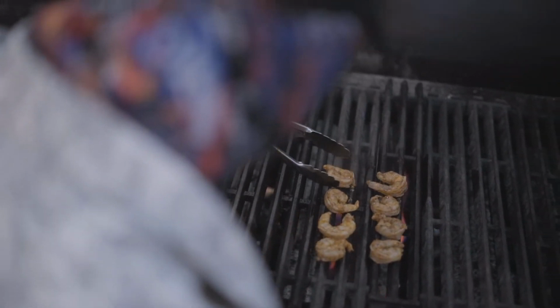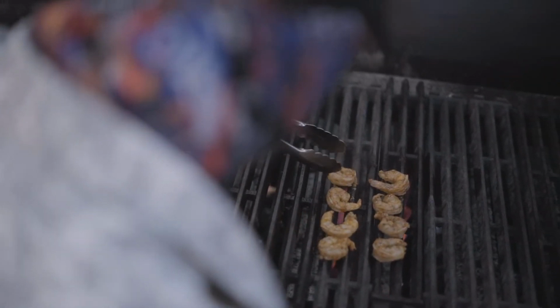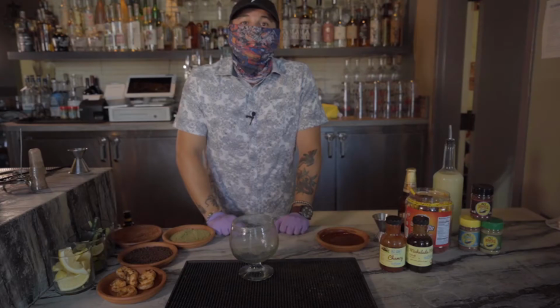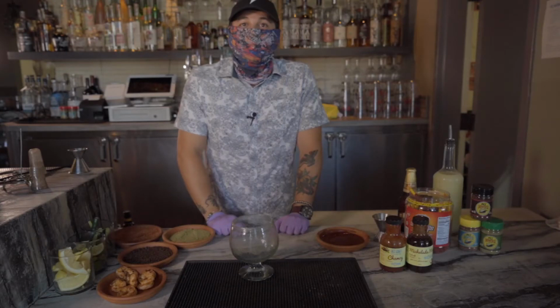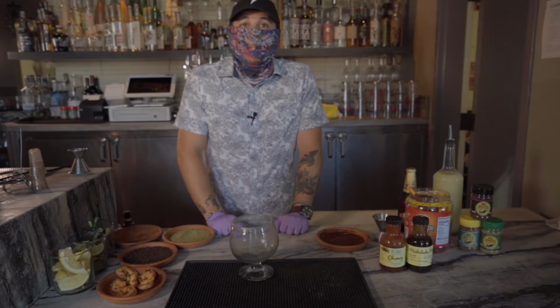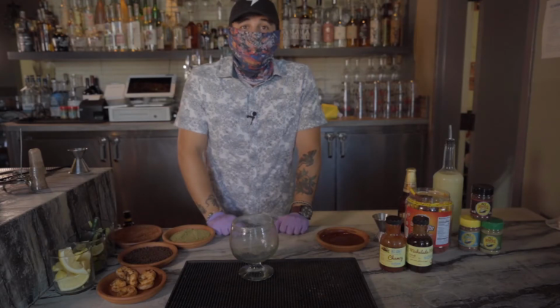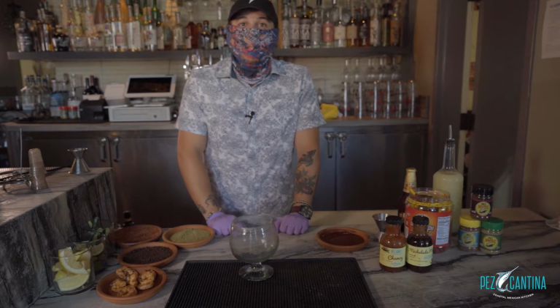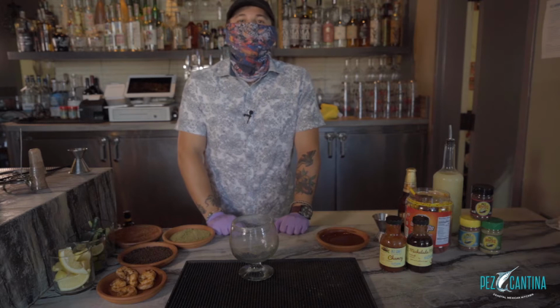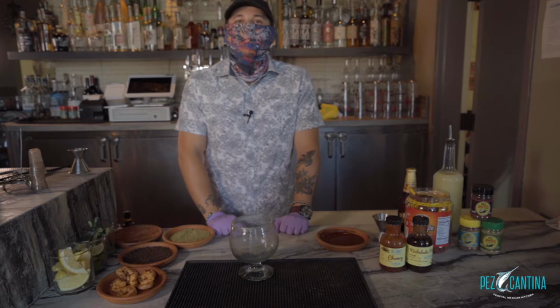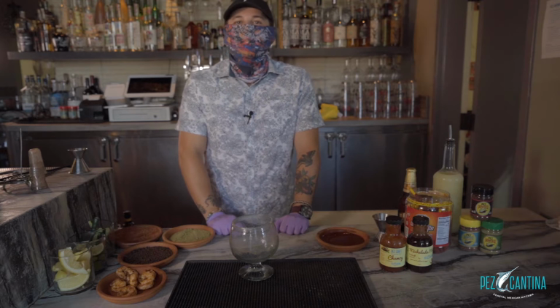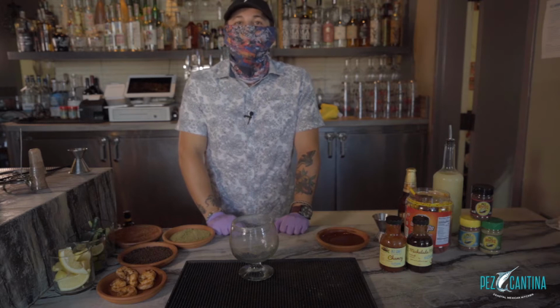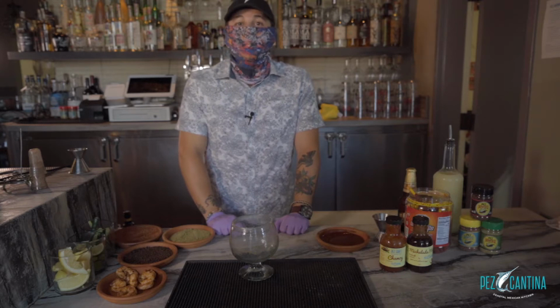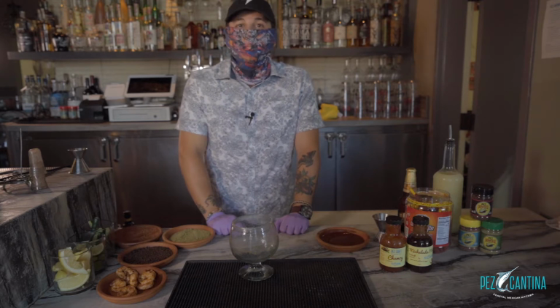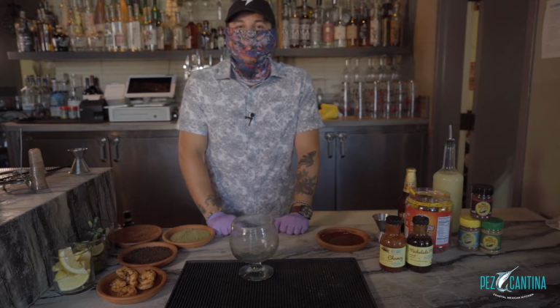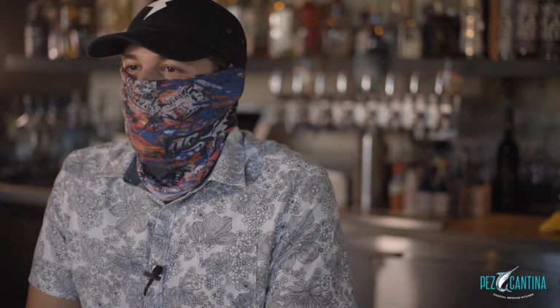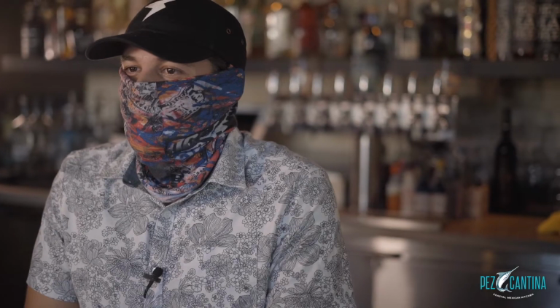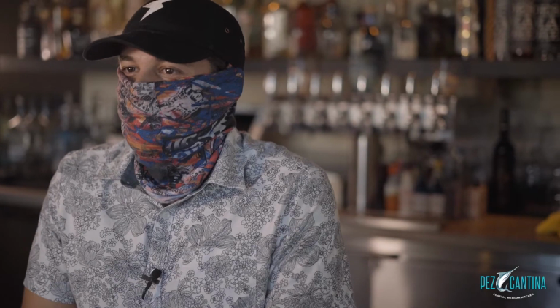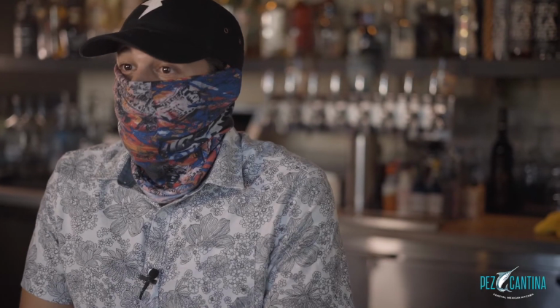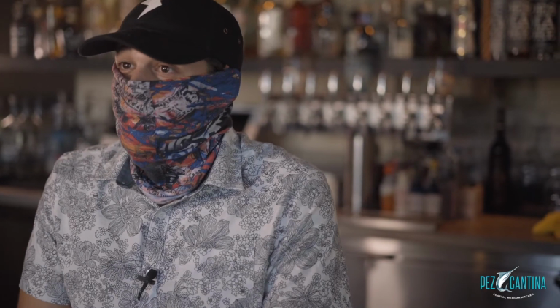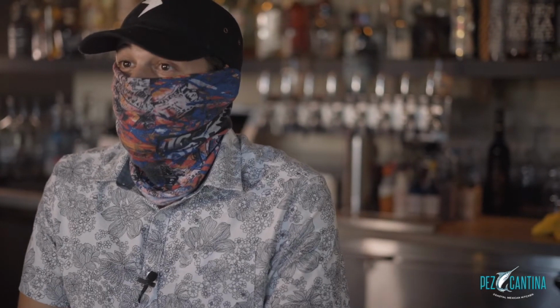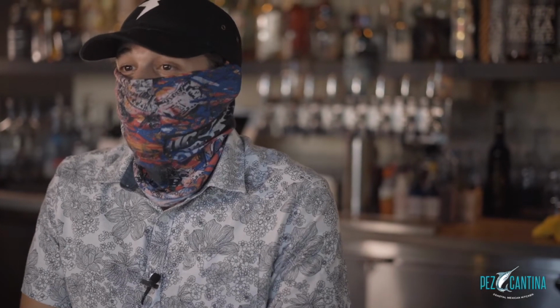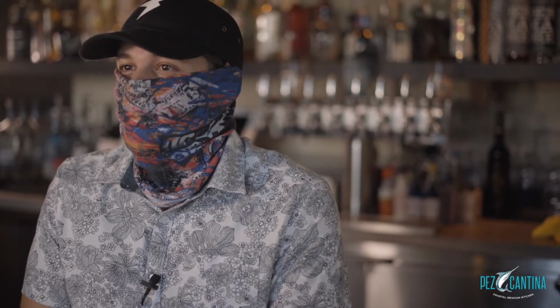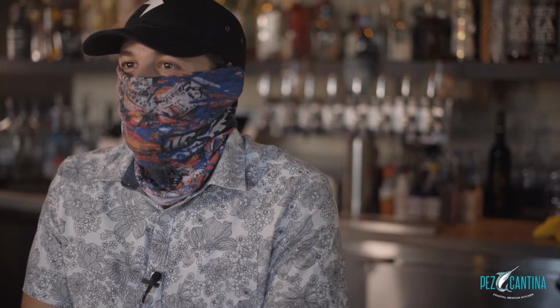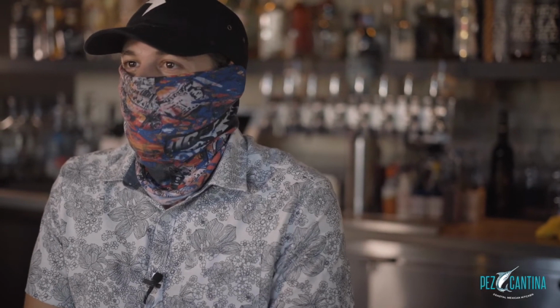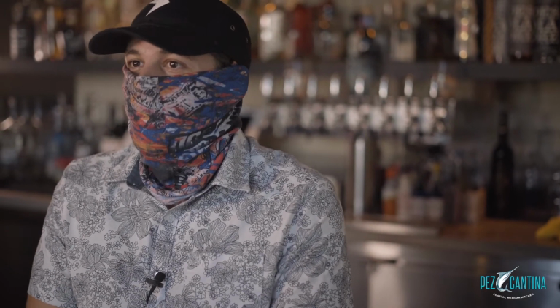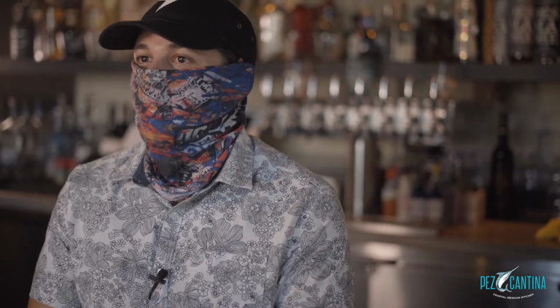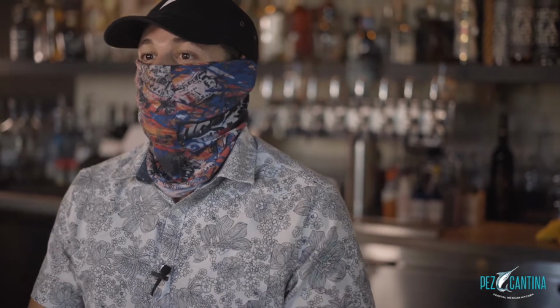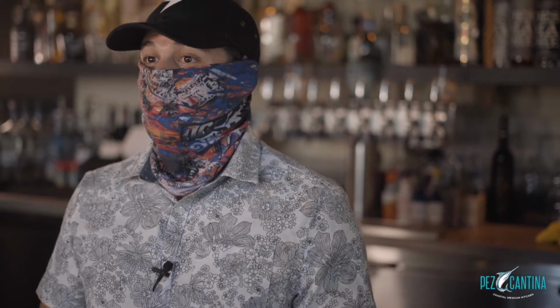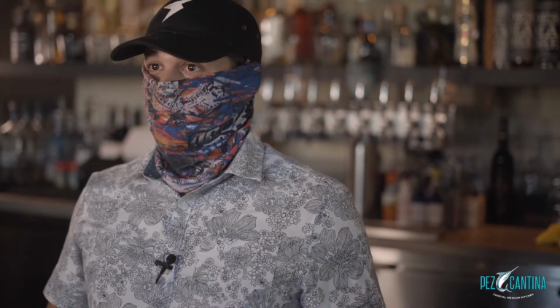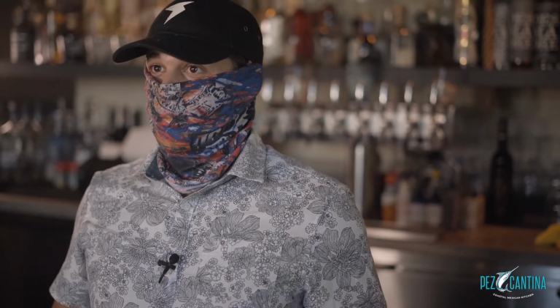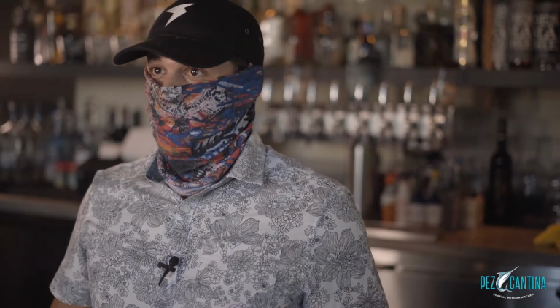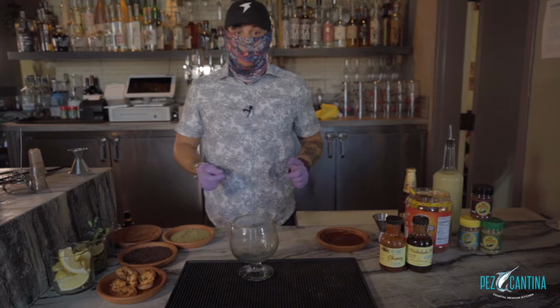How are we doing everybody? I'm here at Pez Cantina in beautiful downtown Los Angeles and I'm going to show you how to make our famous macho michelada.